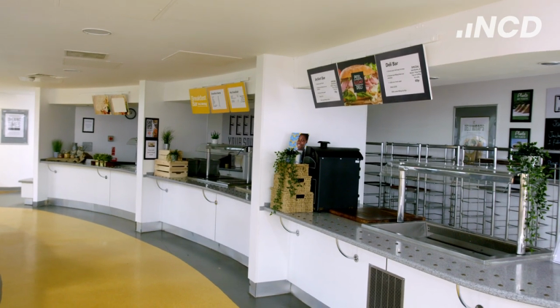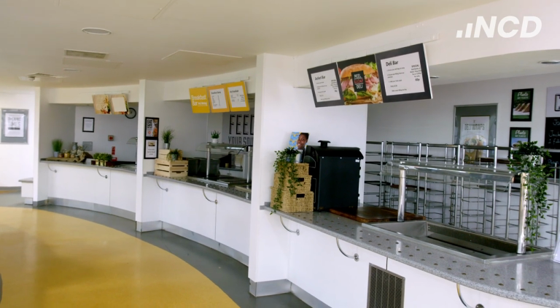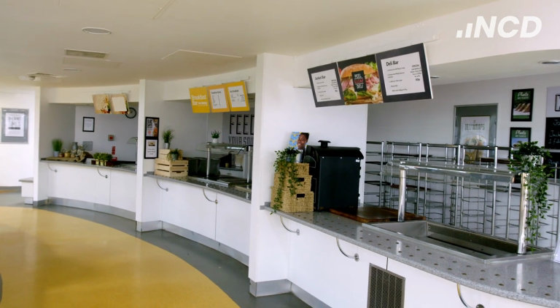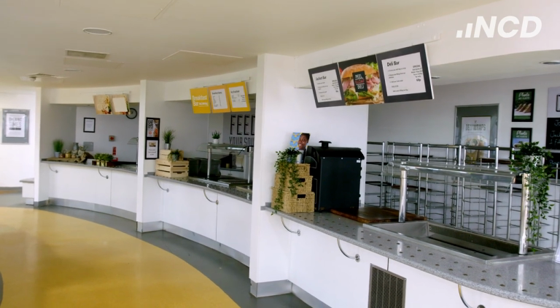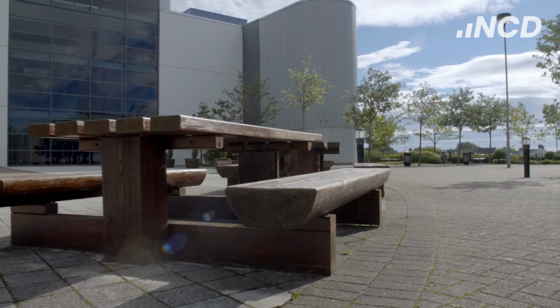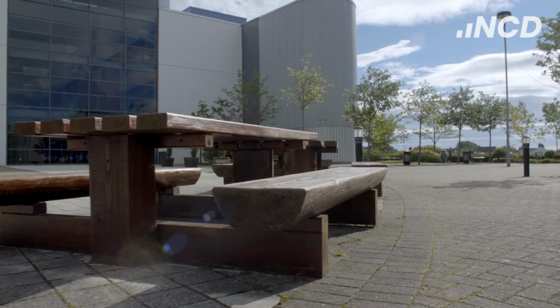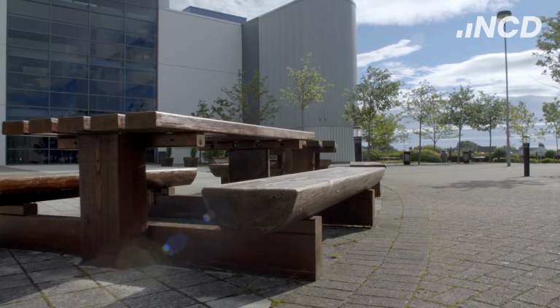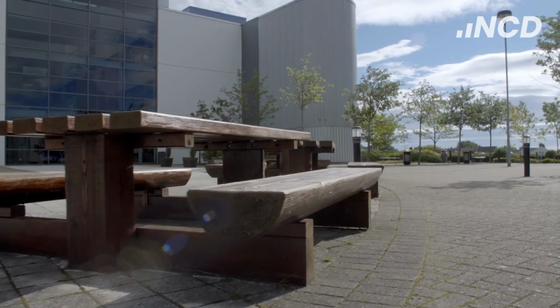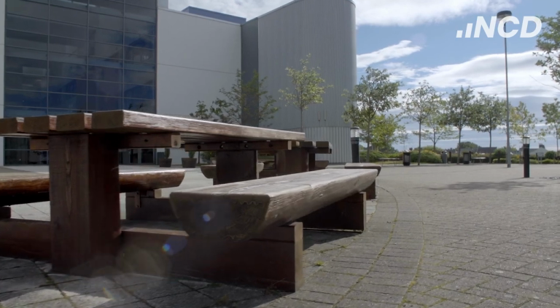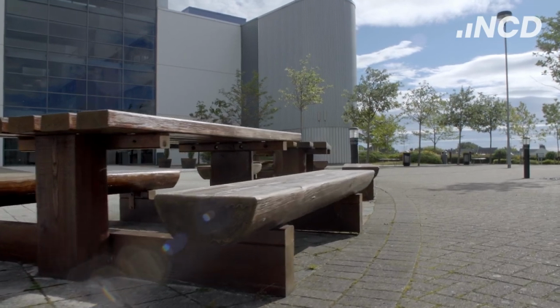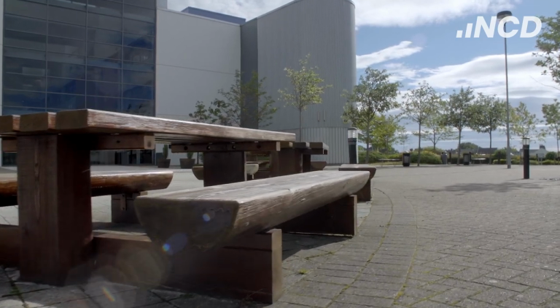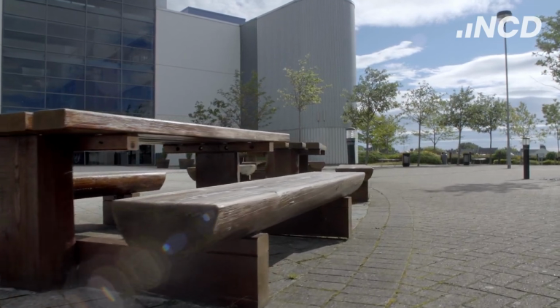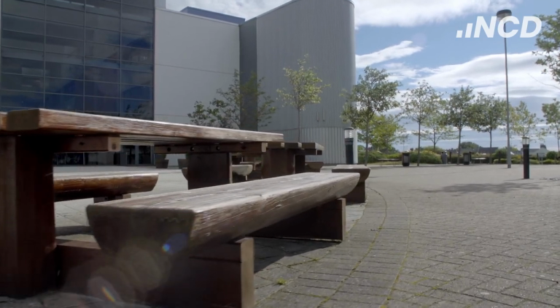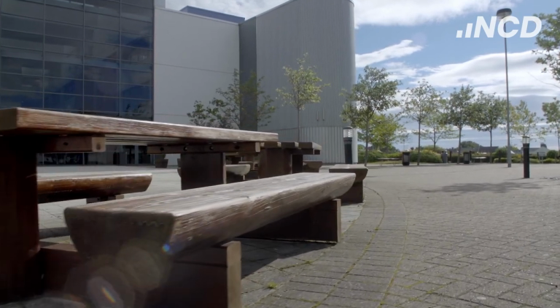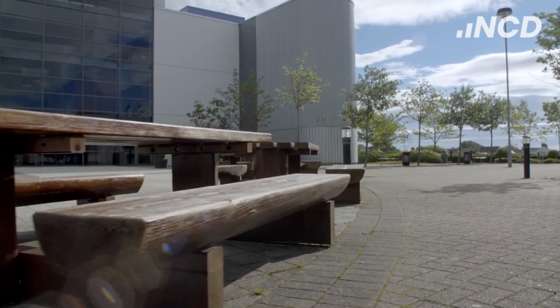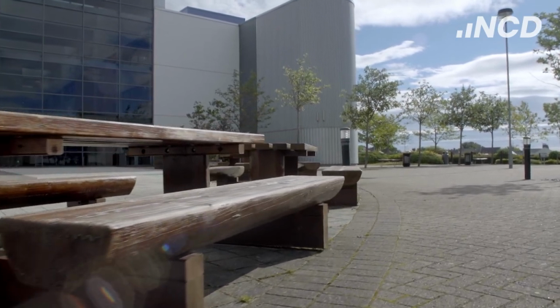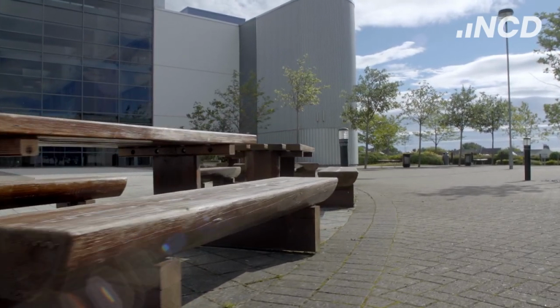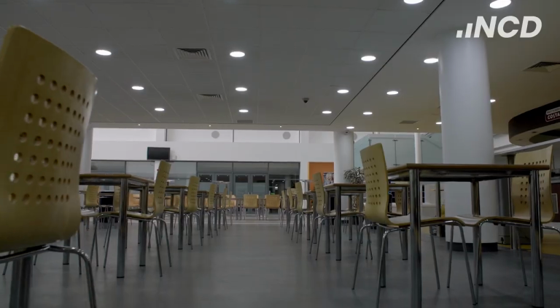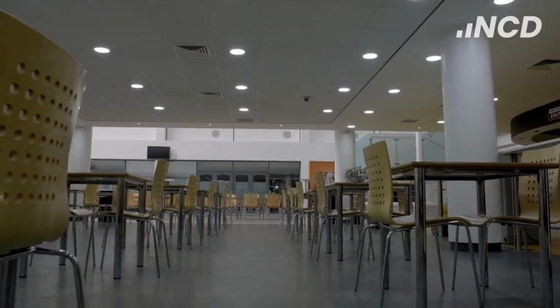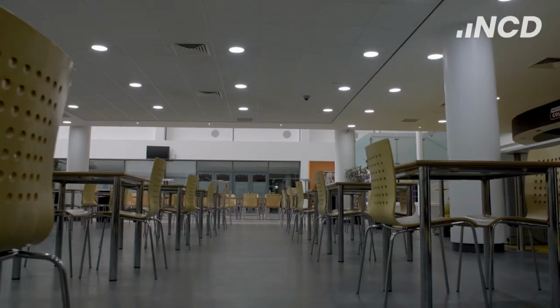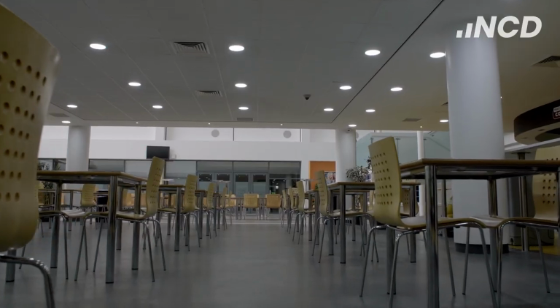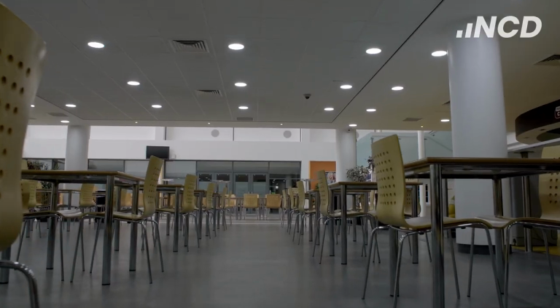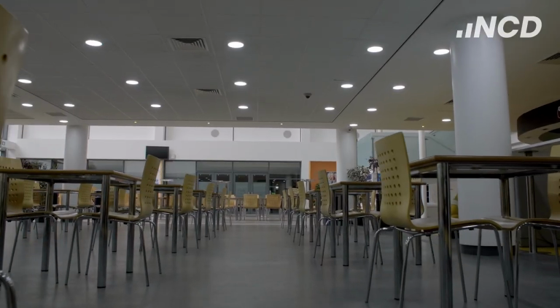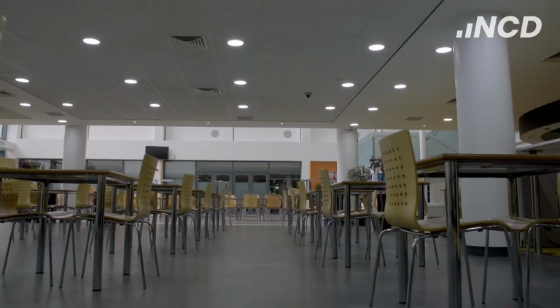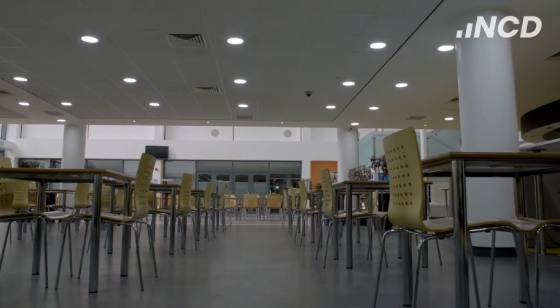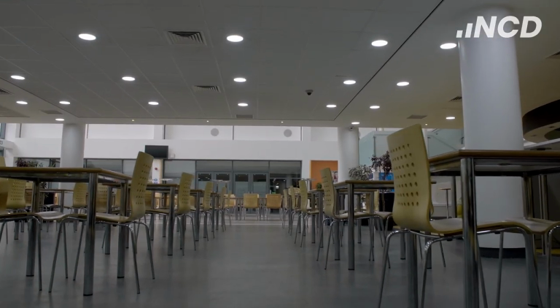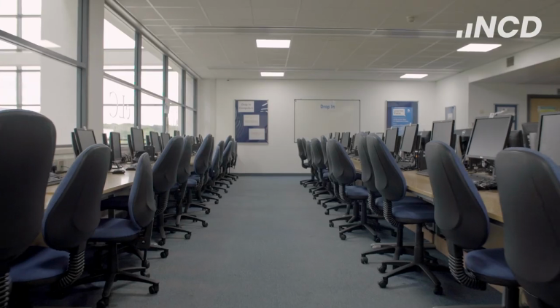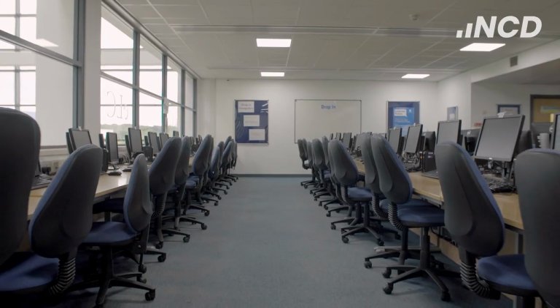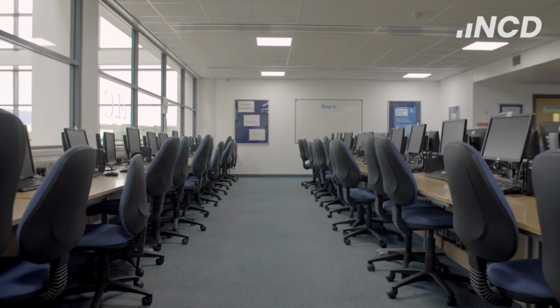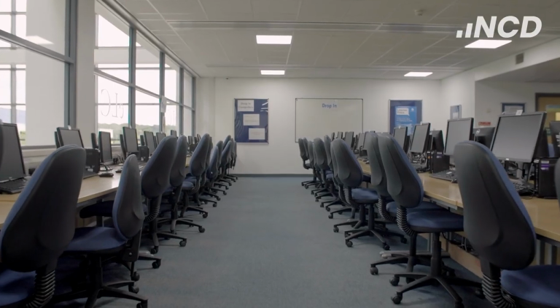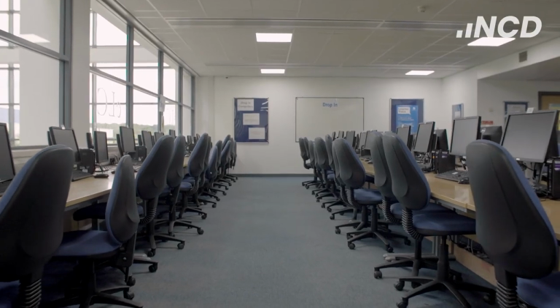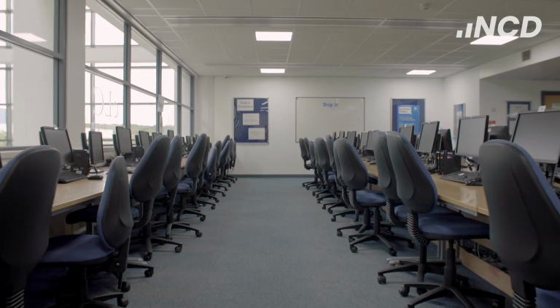We can't wait to welcome you to your new home, your new place to study, your new fit.